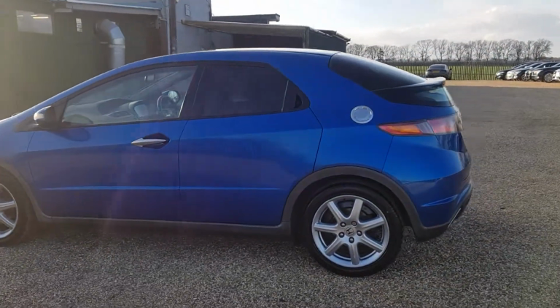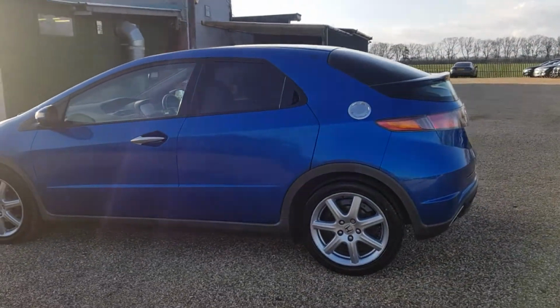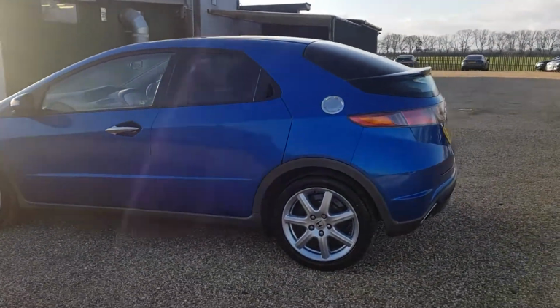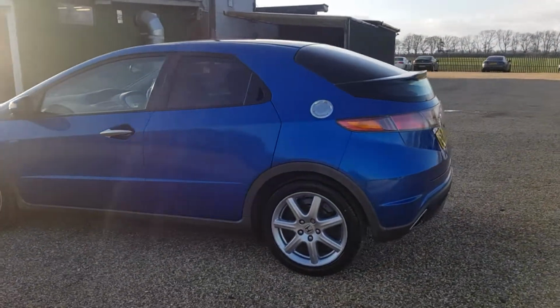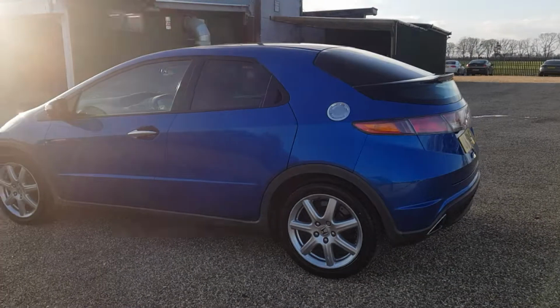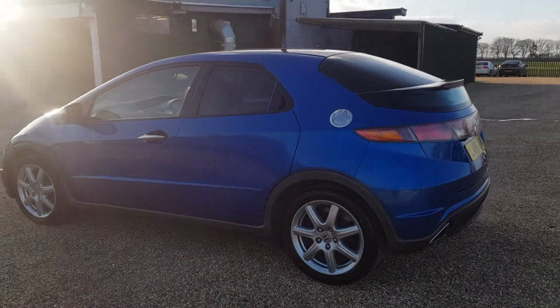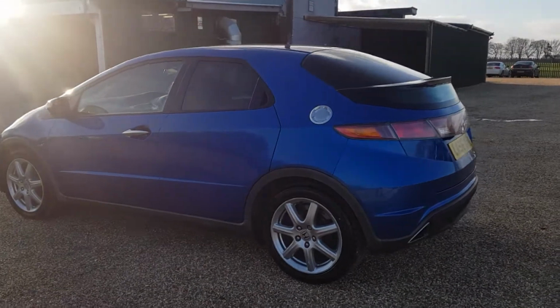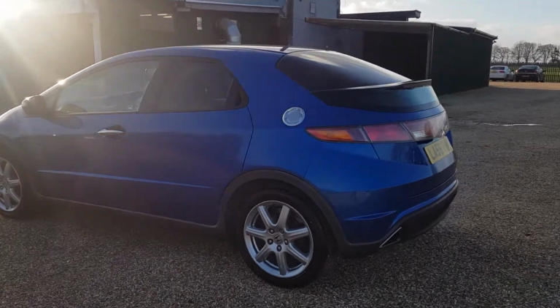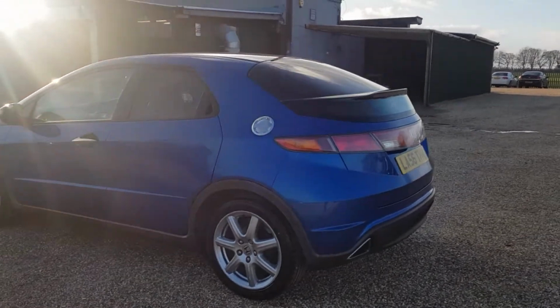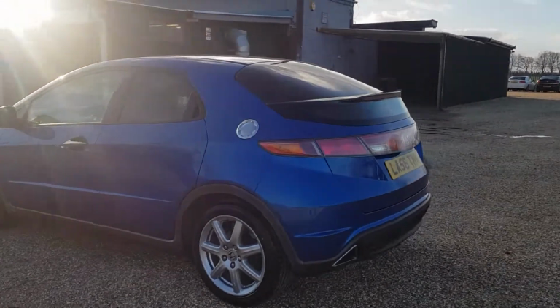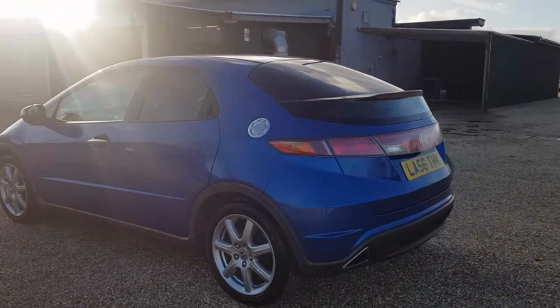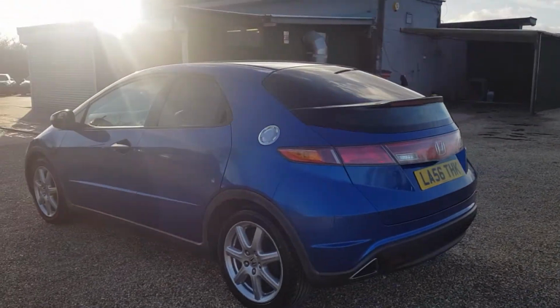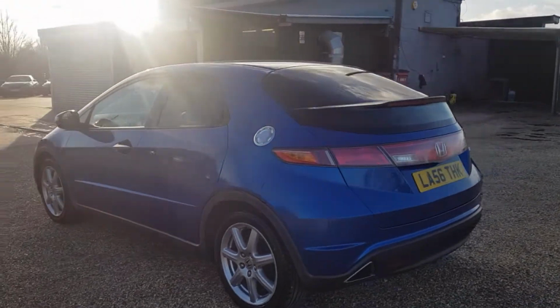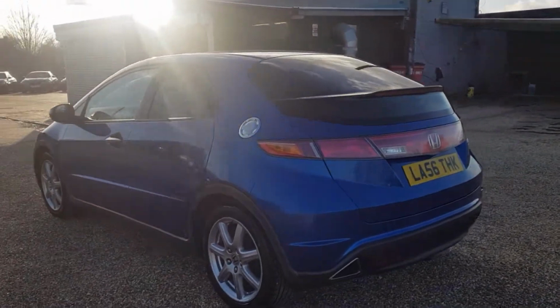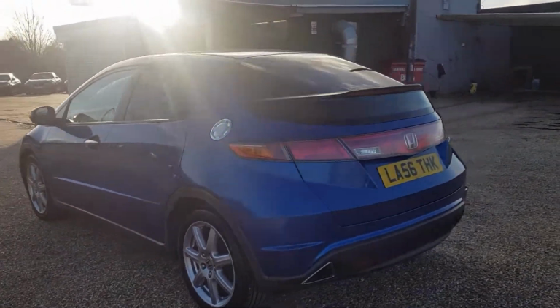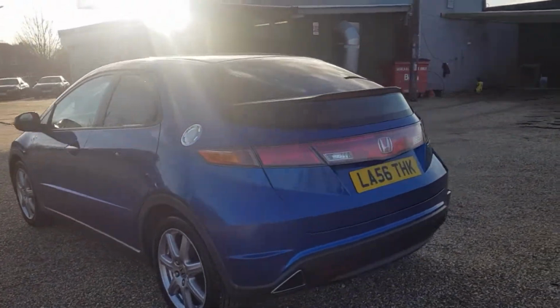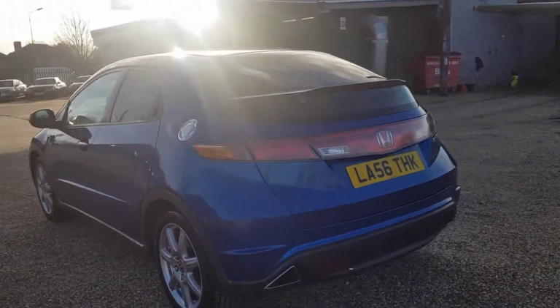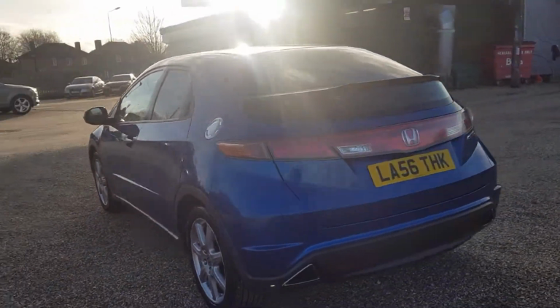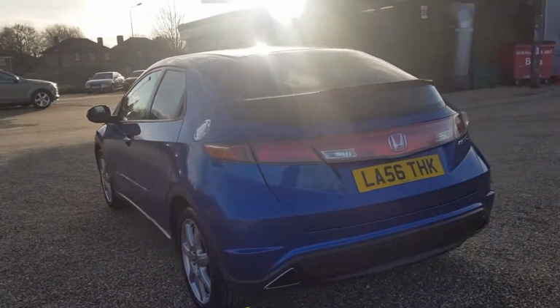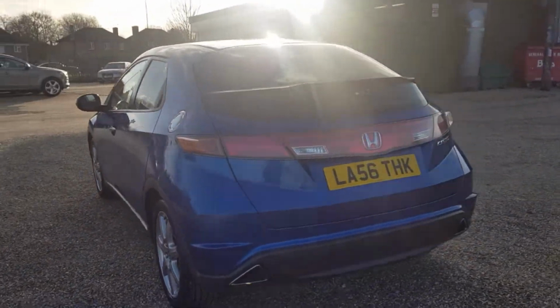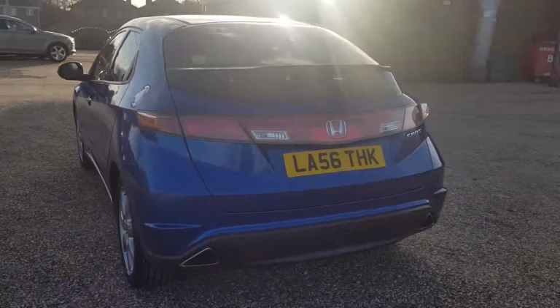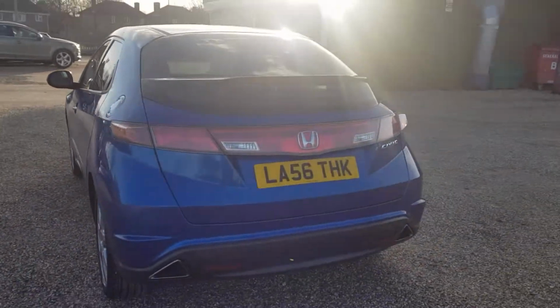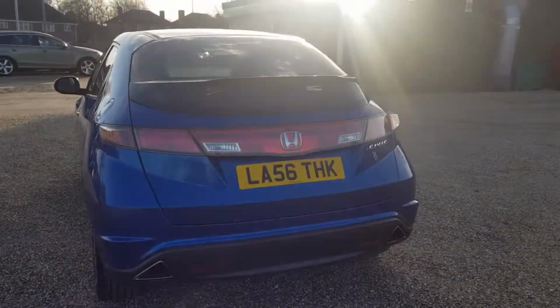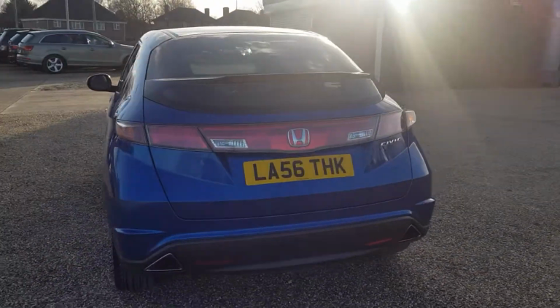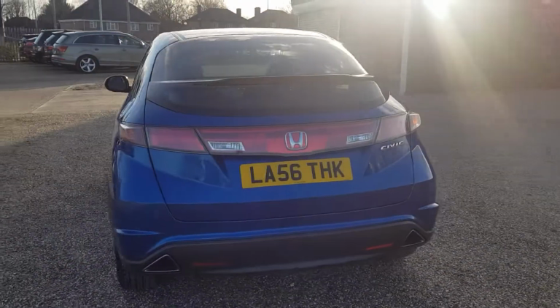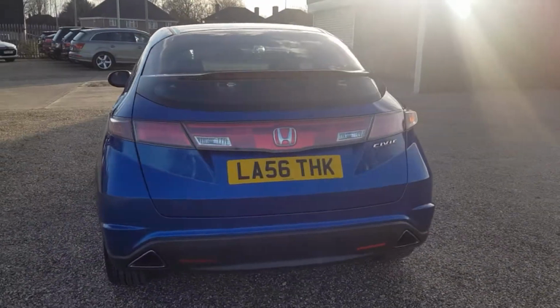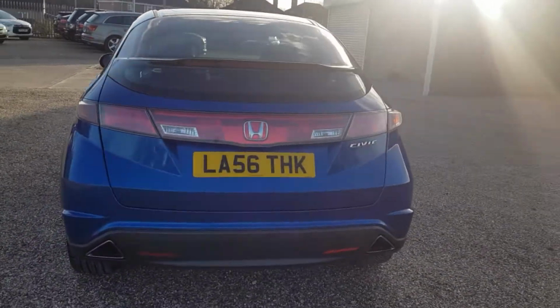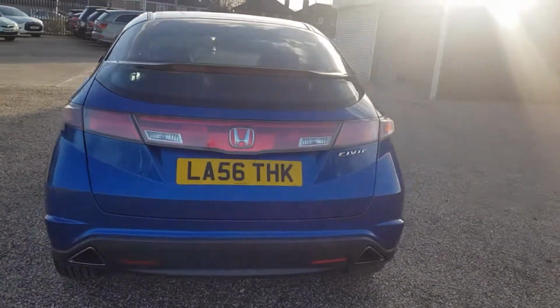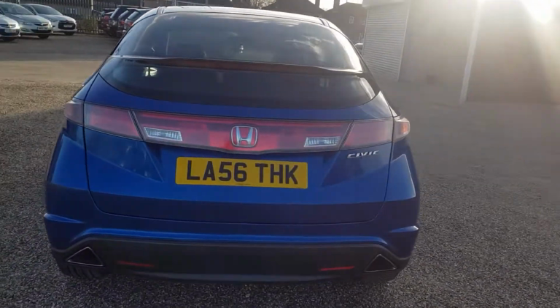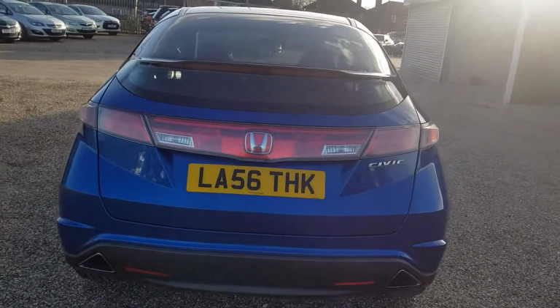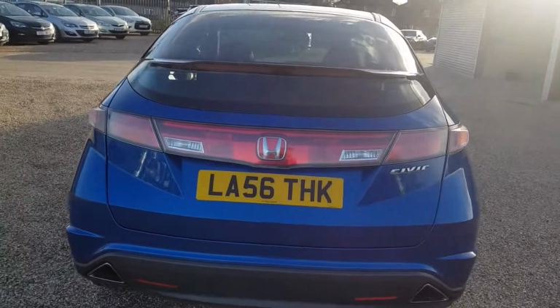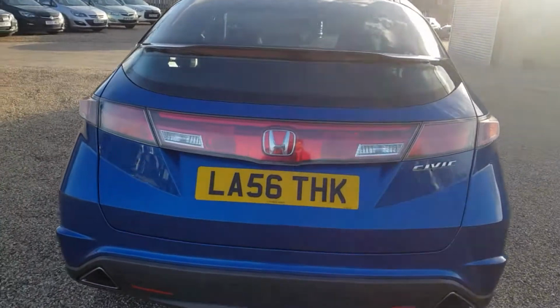As you can see, it's a hatchback, four doors, five doors including the boot, I guess.